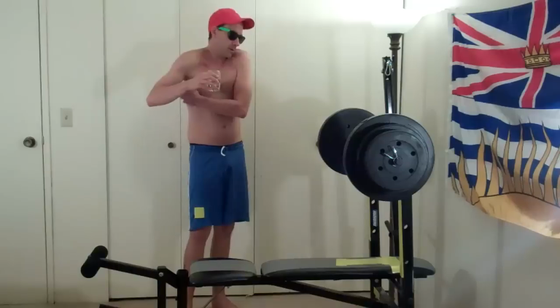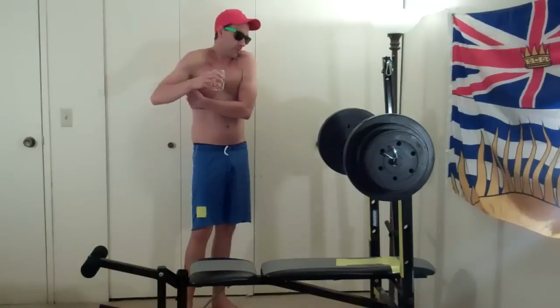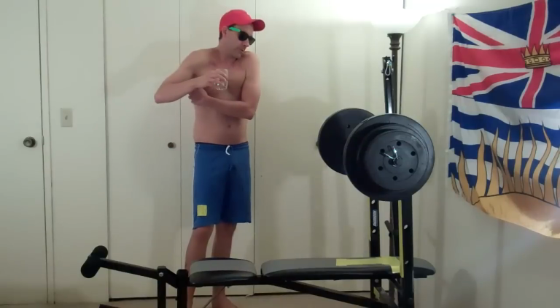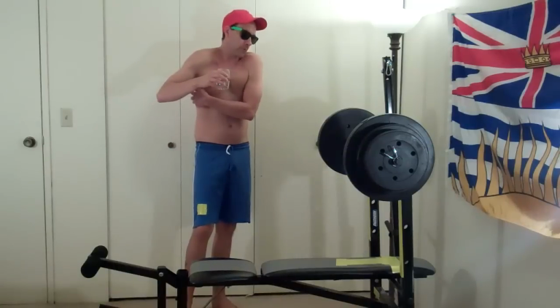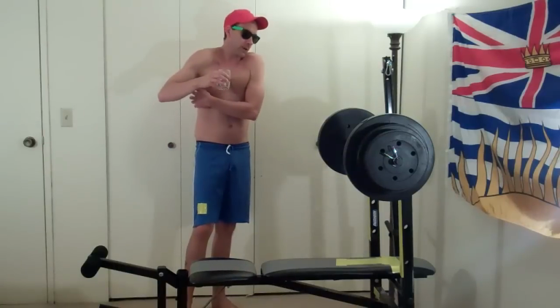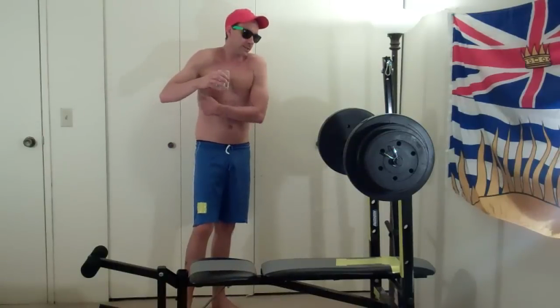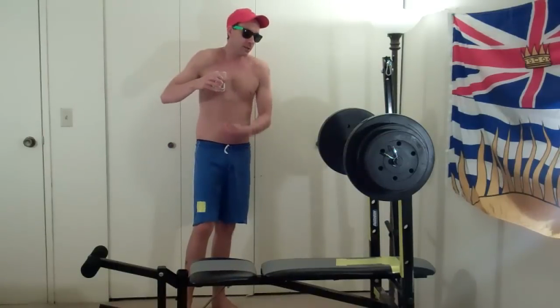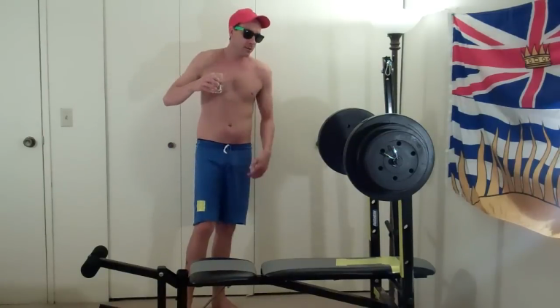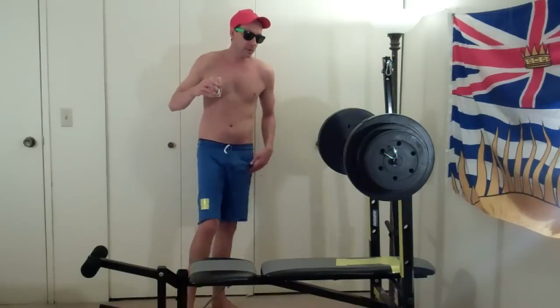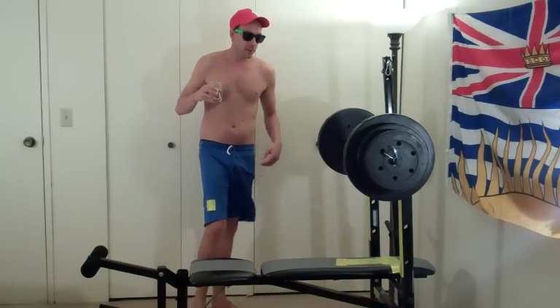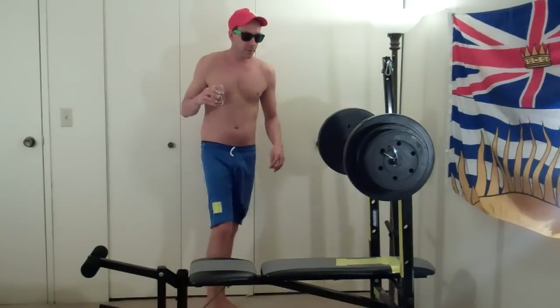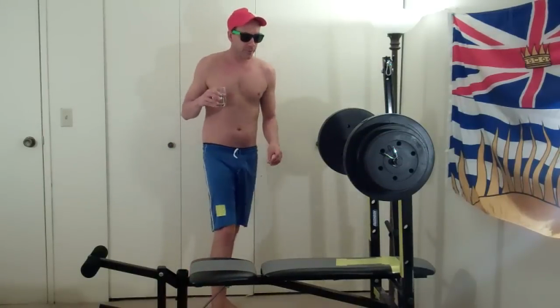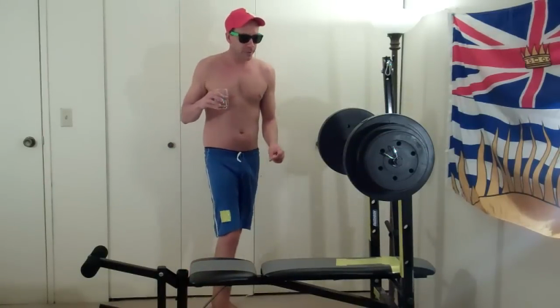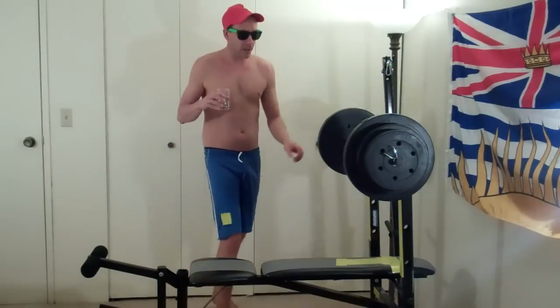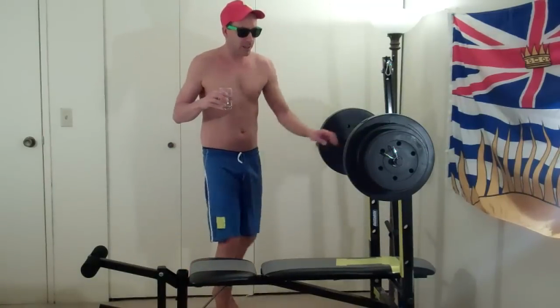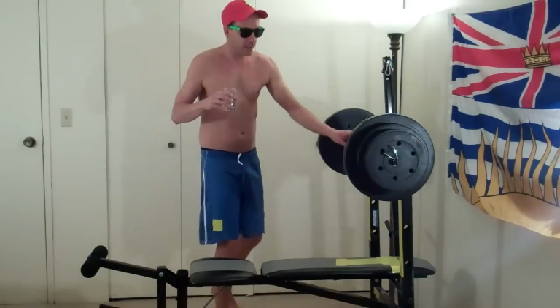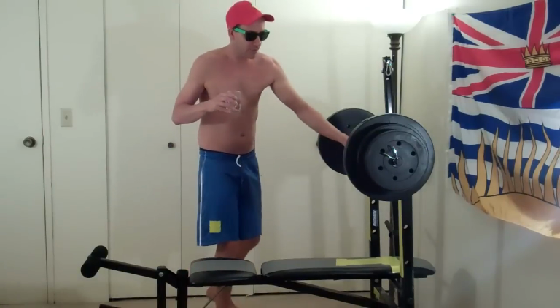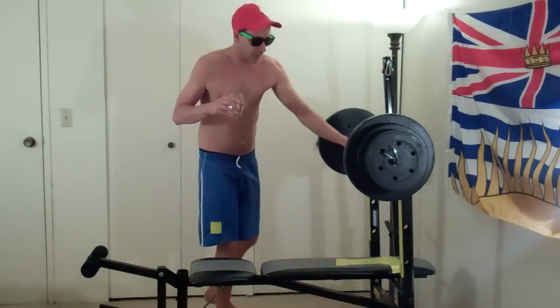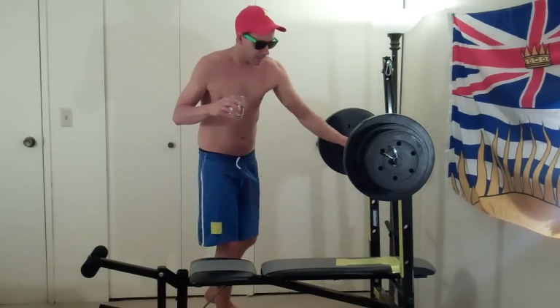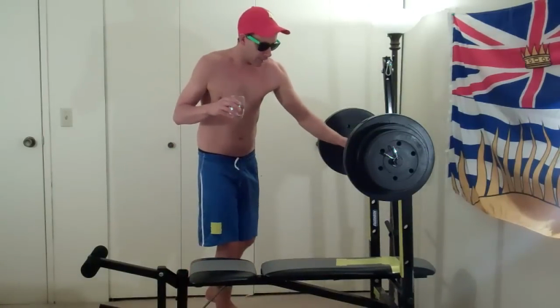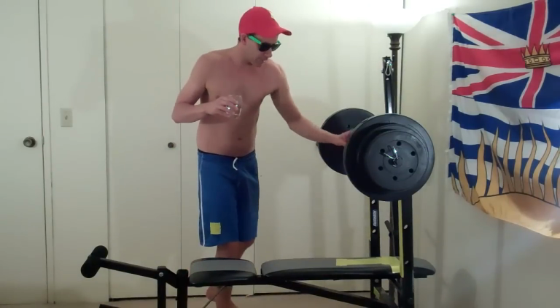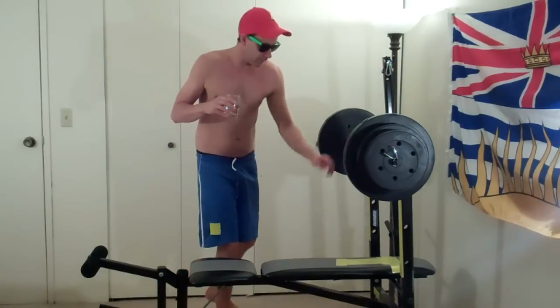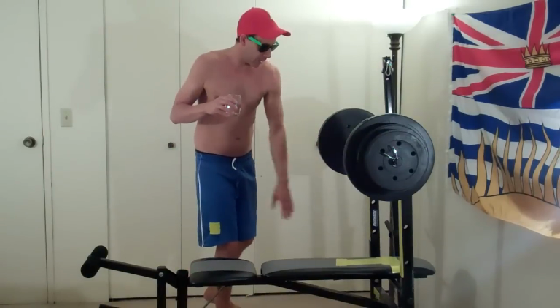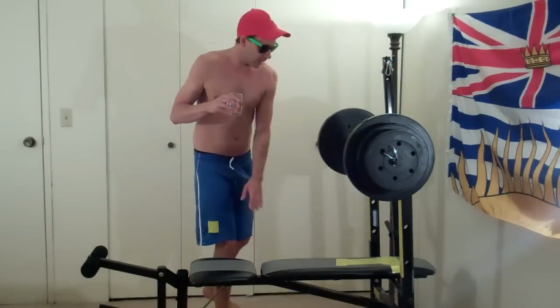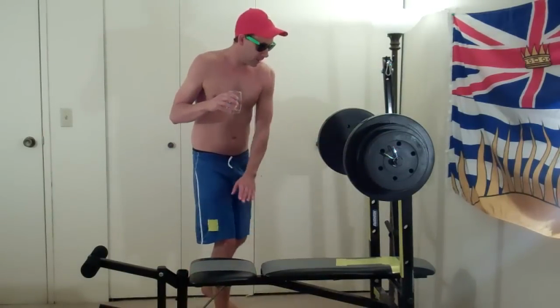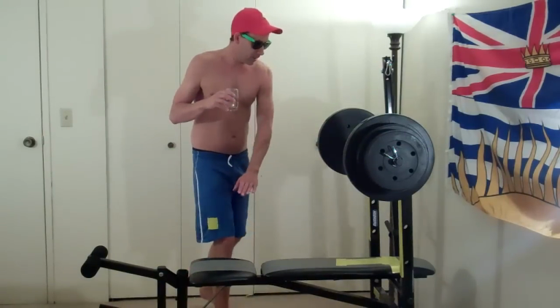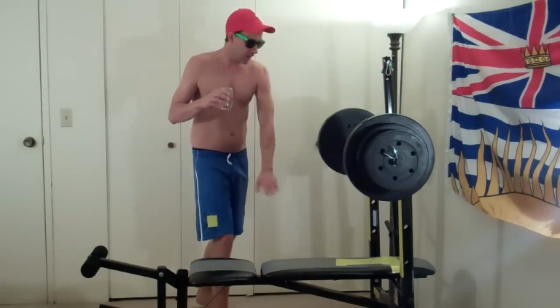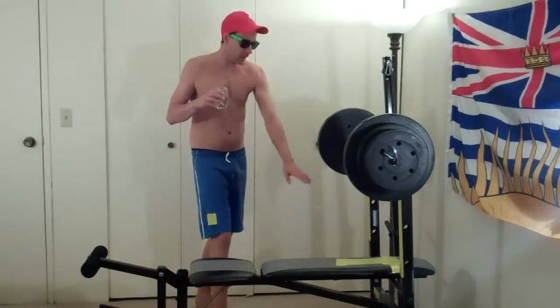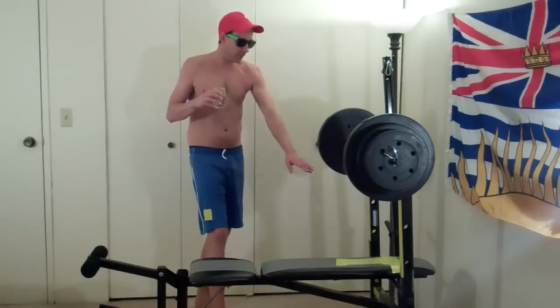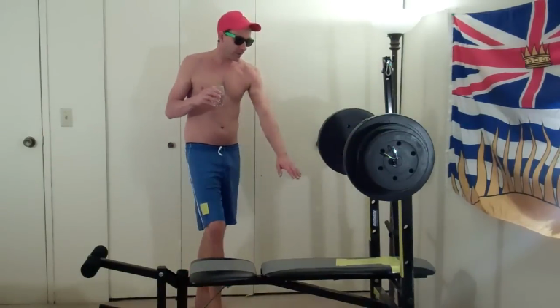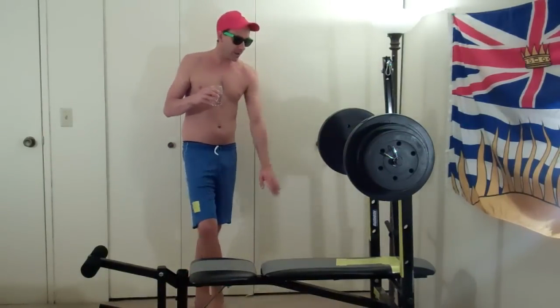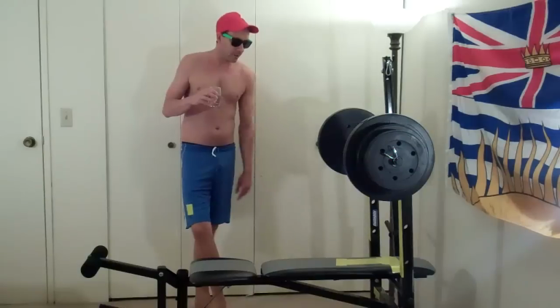We're going to do oneies. We're going to do a honey right here. A honey right there.